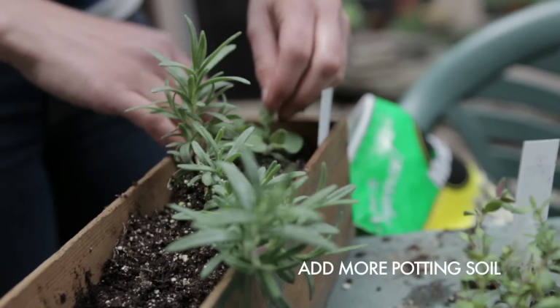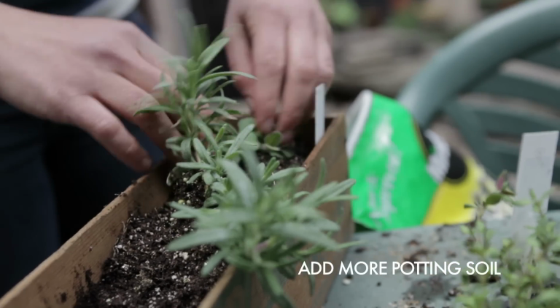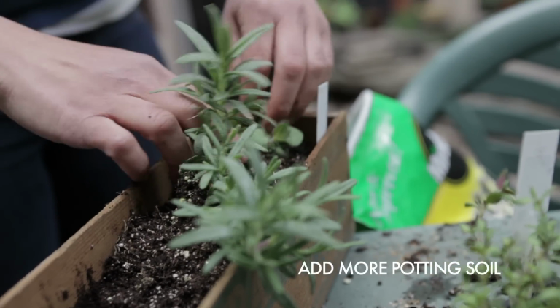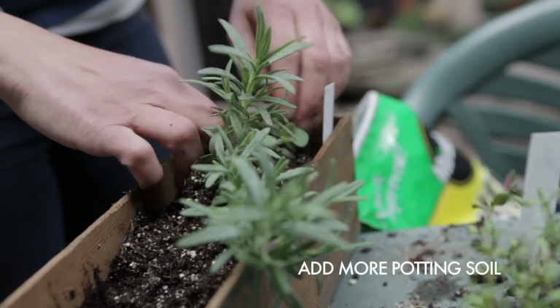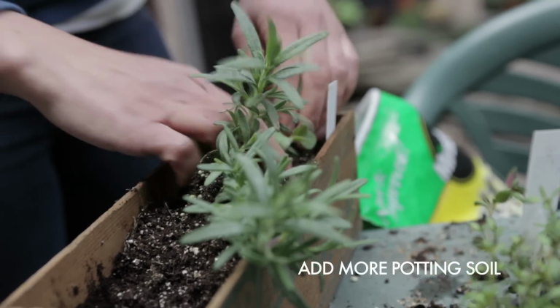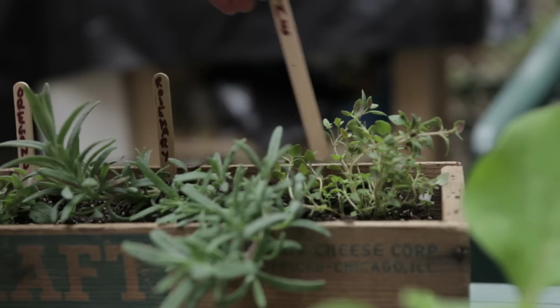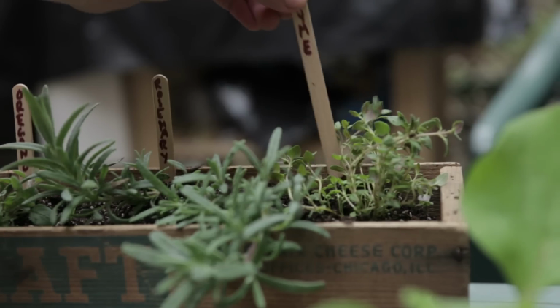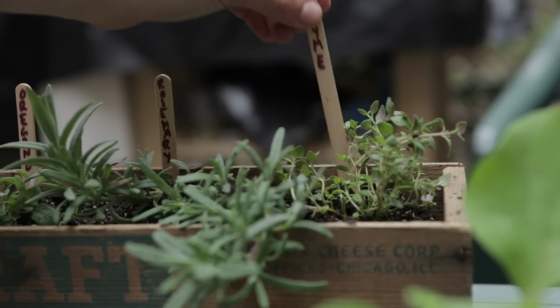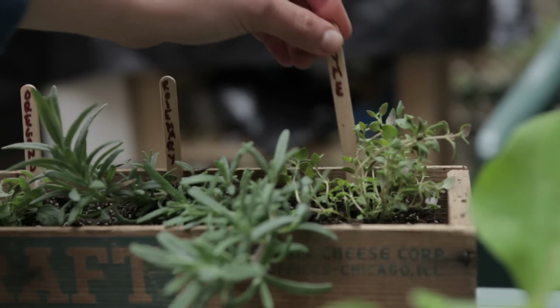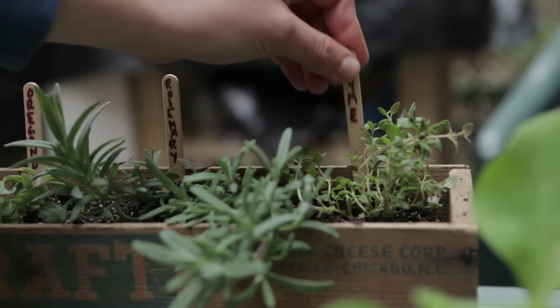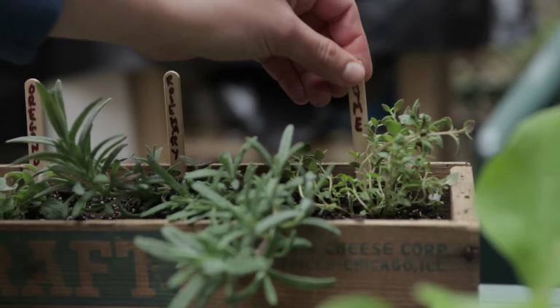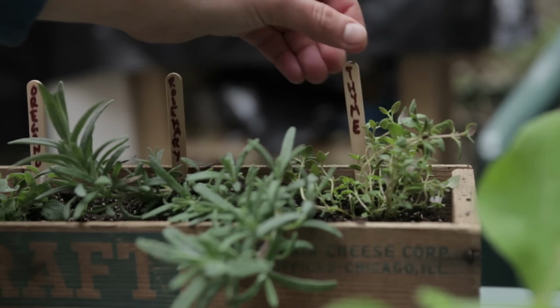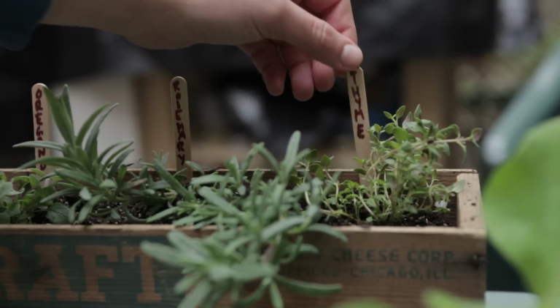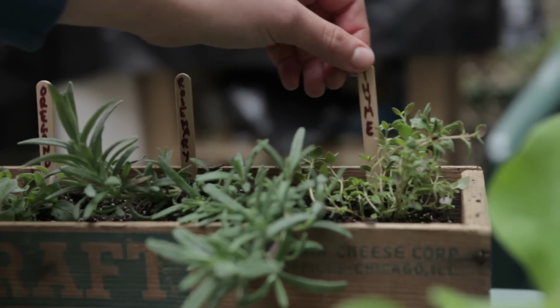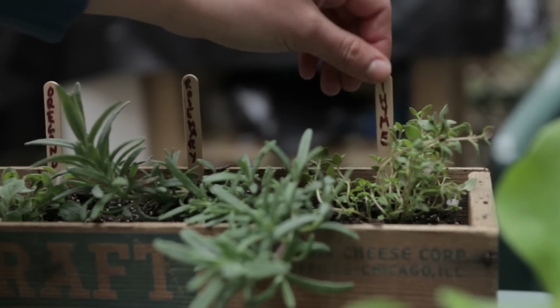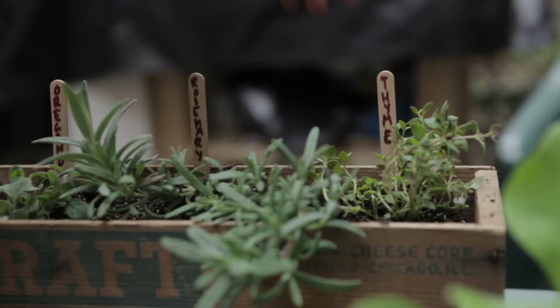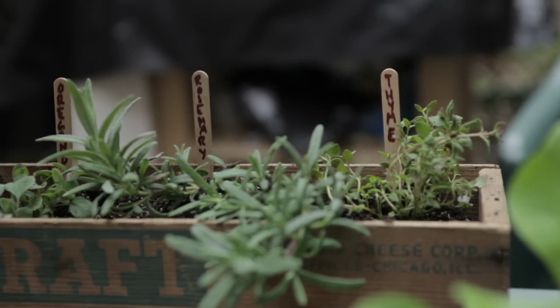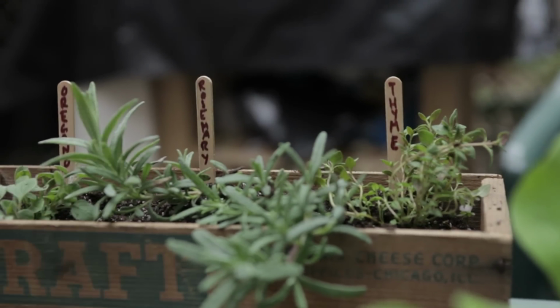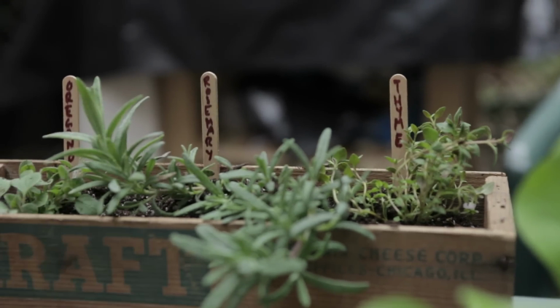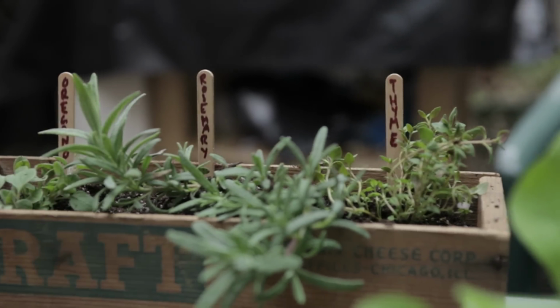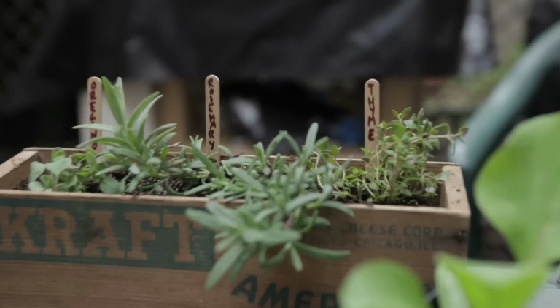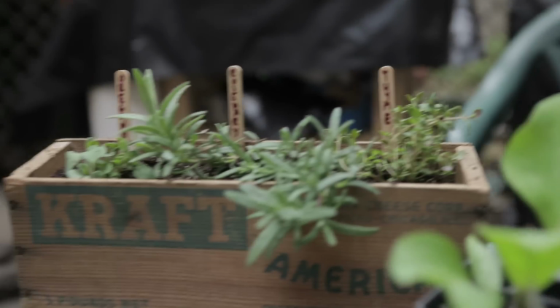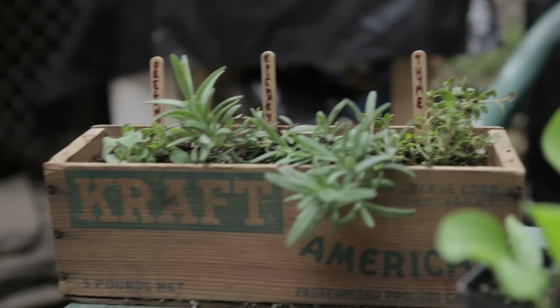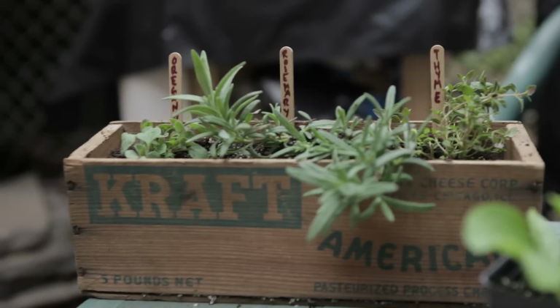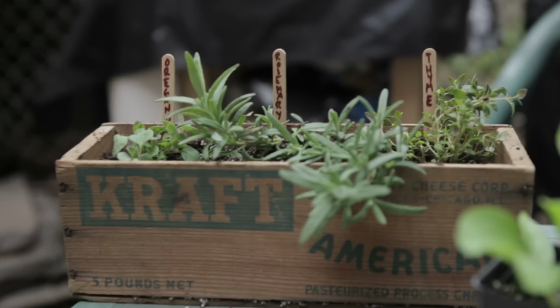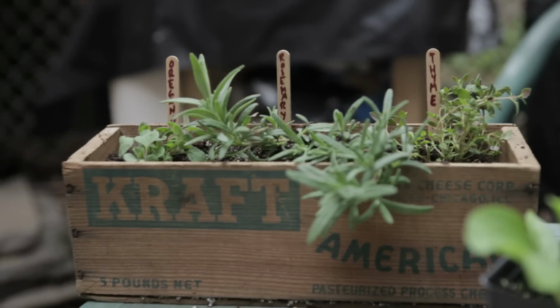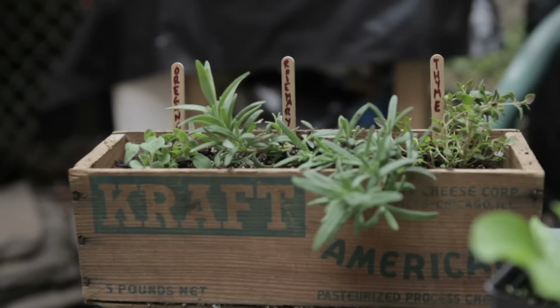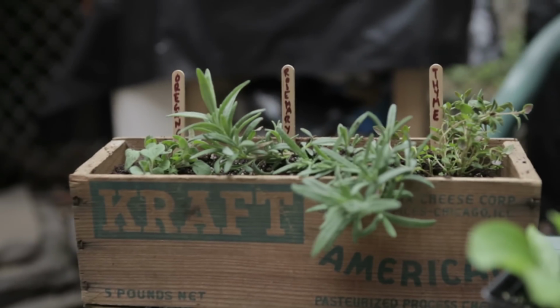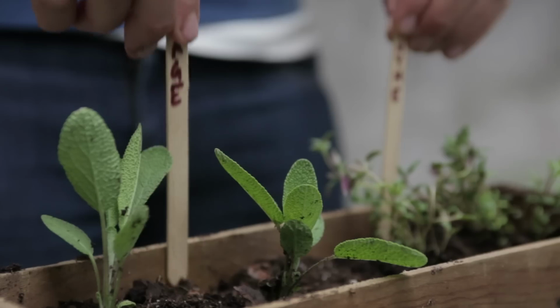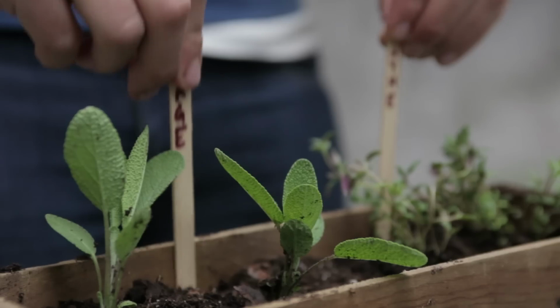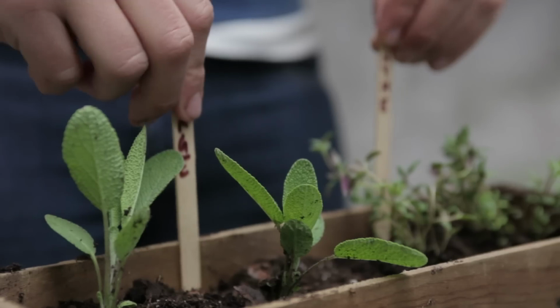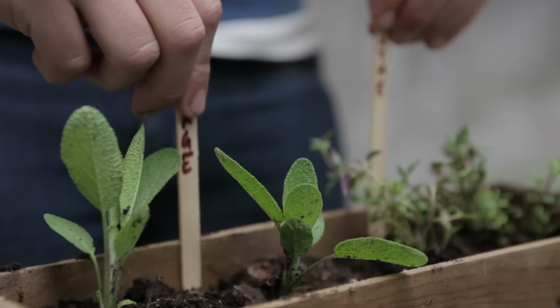I planted my oregano, rosemary and thyme together in one box, and in another box, thyme and sage.